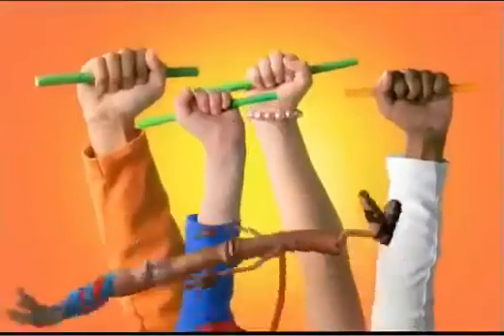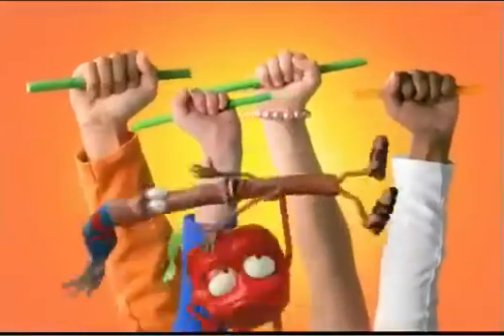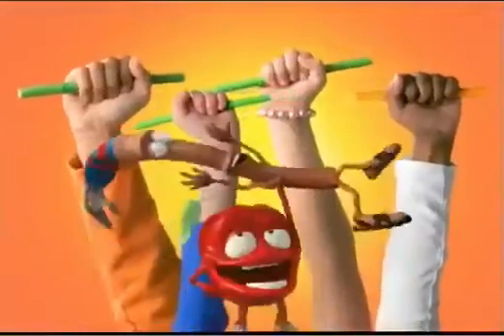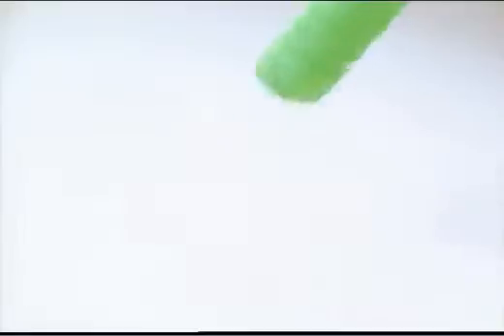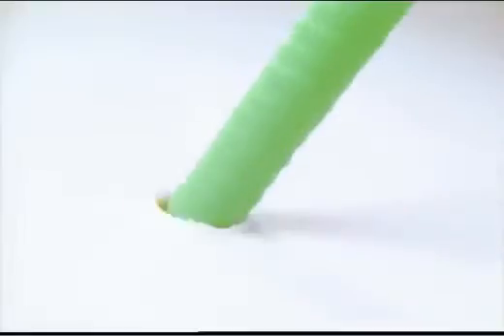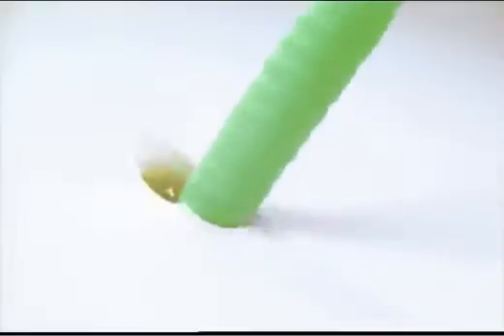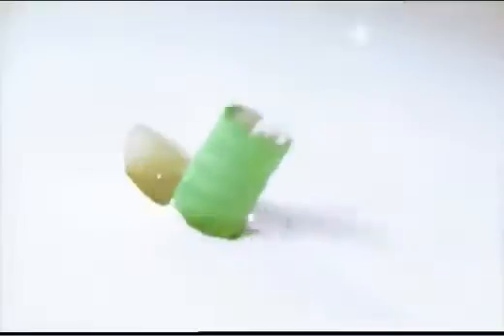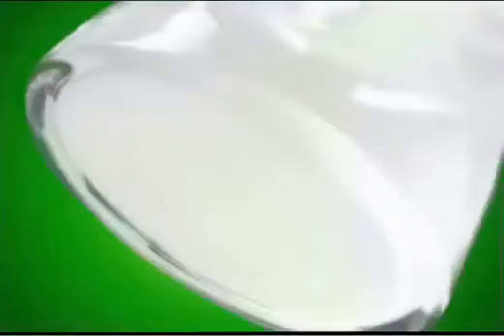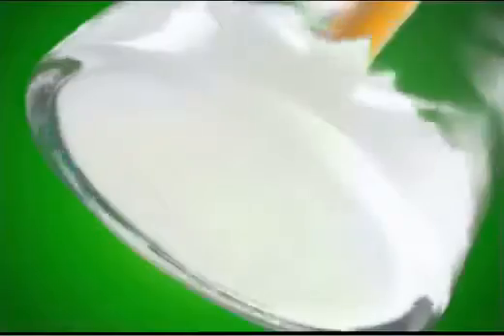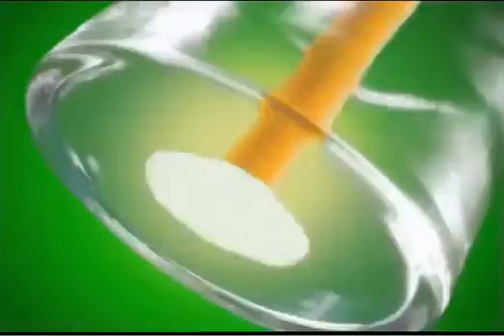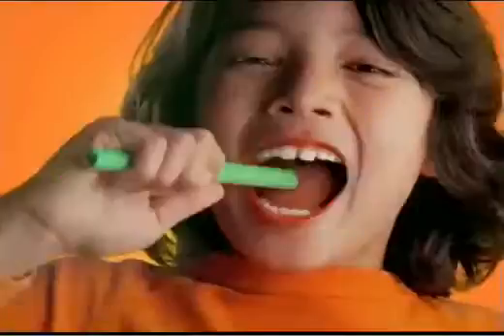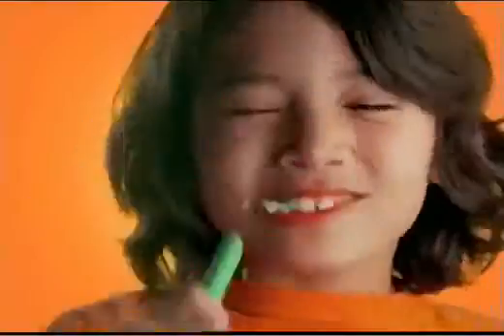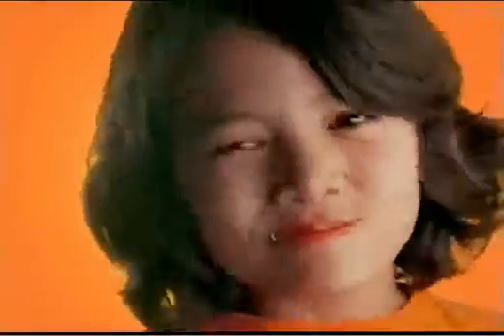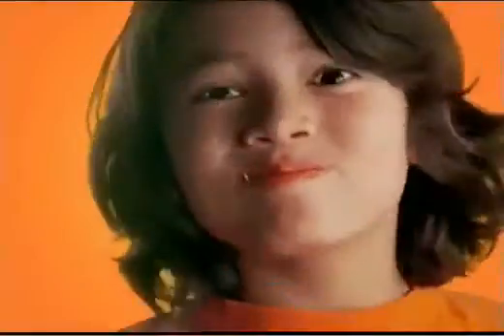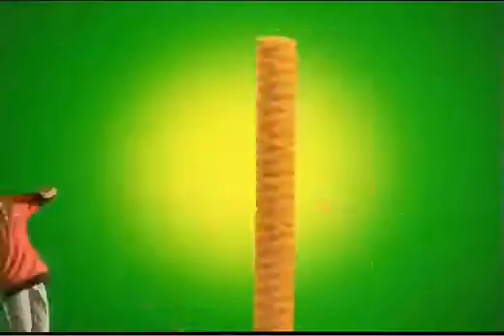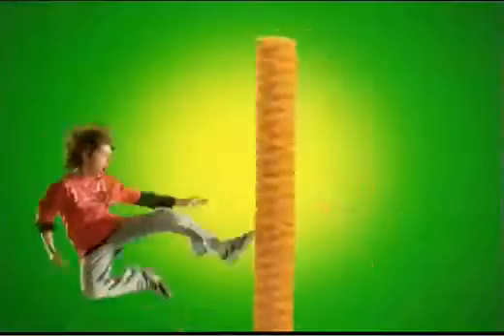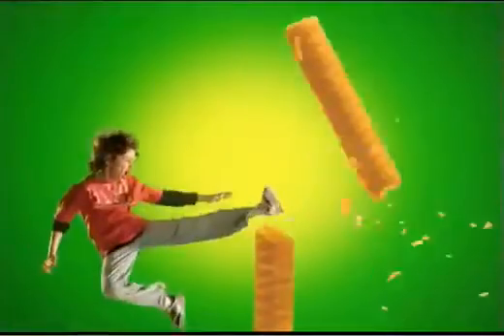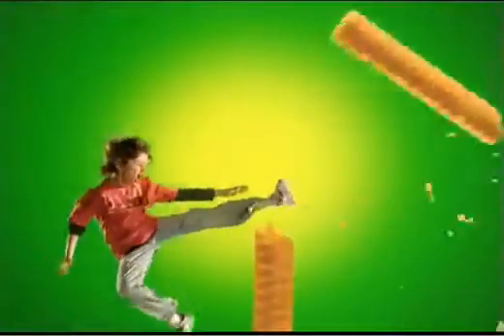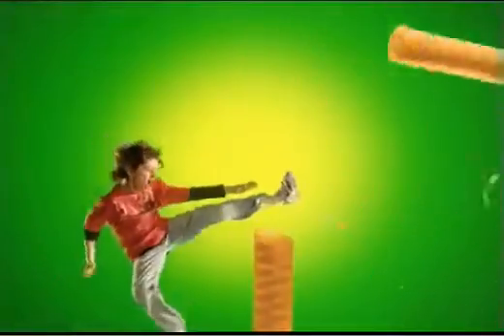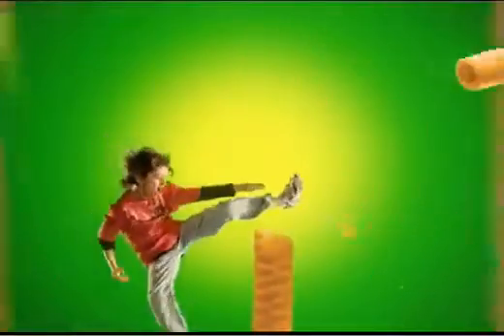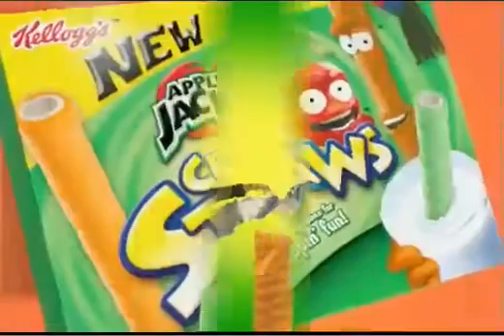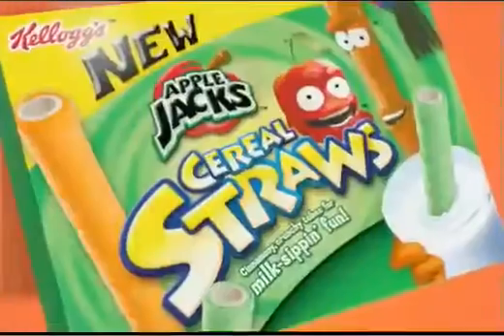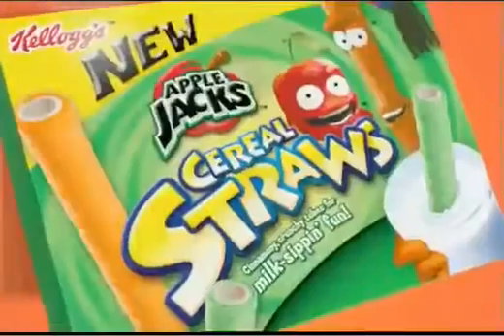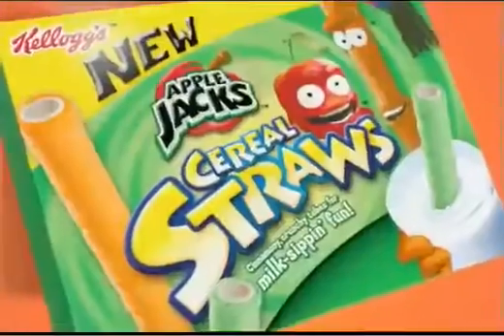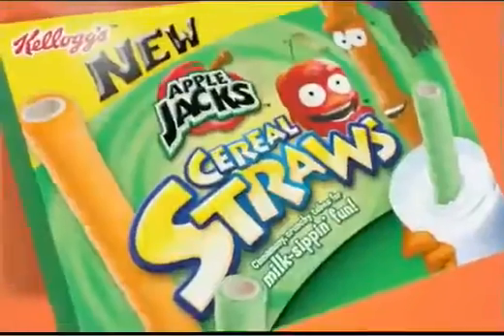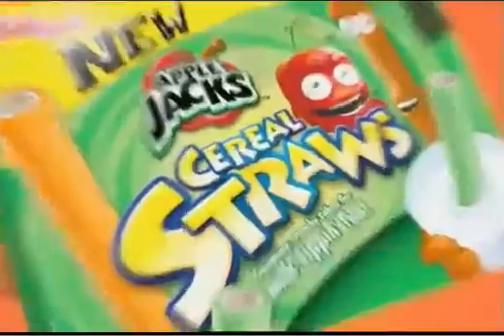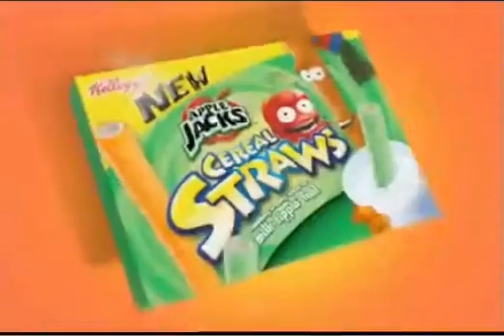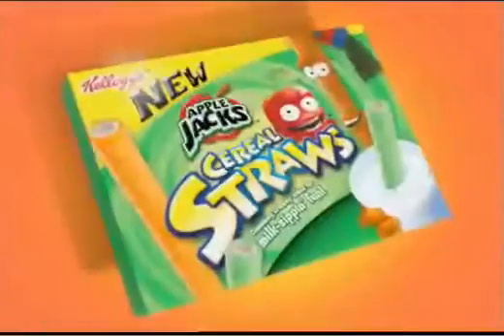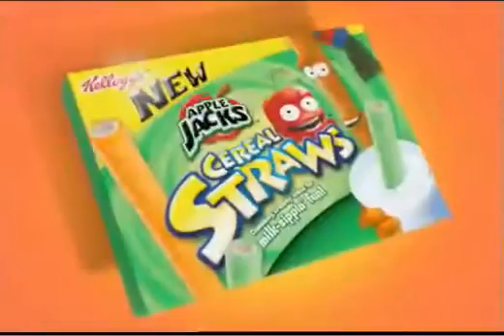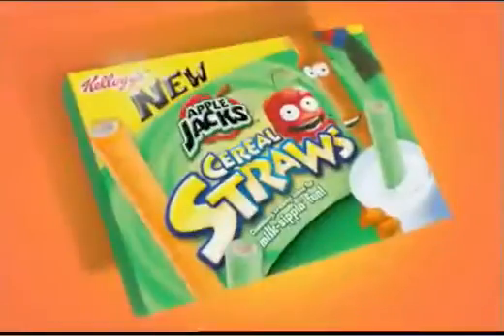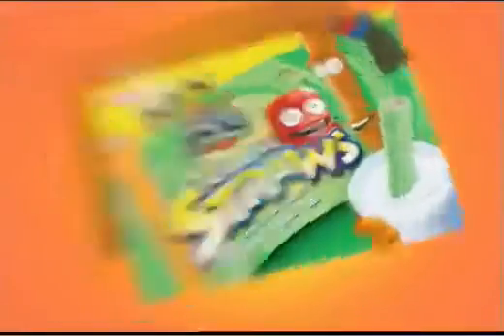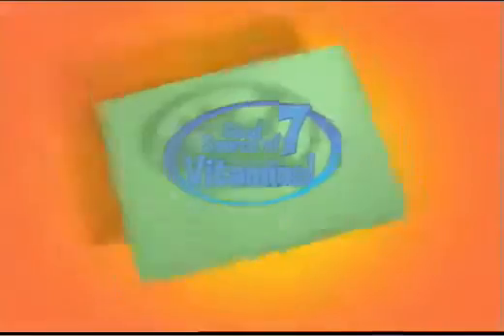All together now, dip, sip, munch. New Applejack's Cereal Straws.